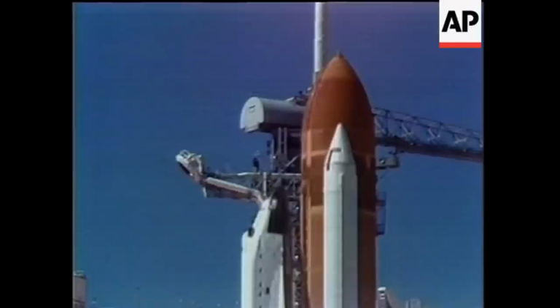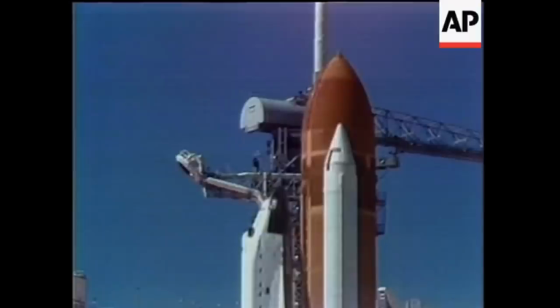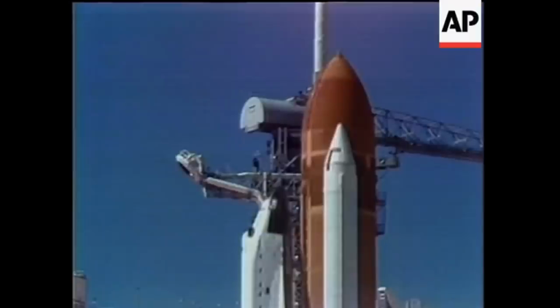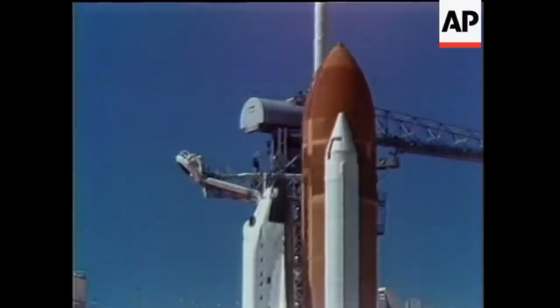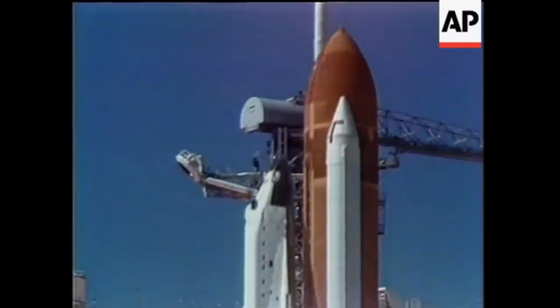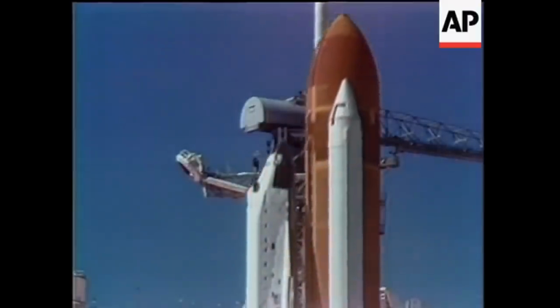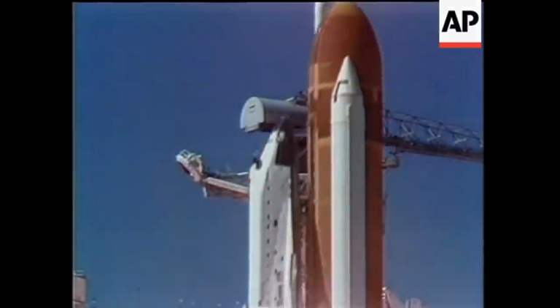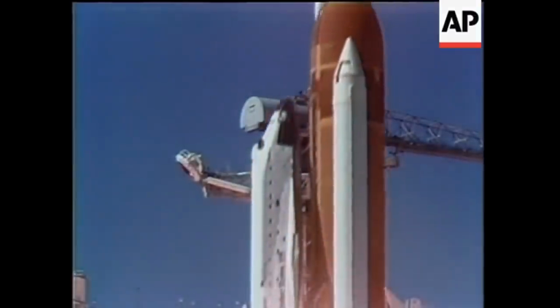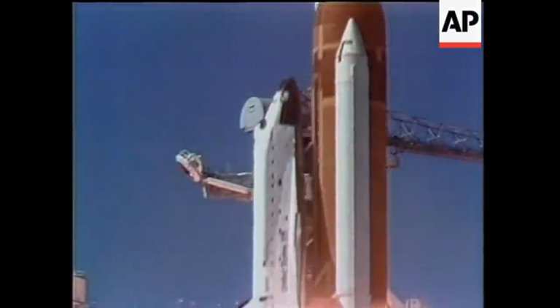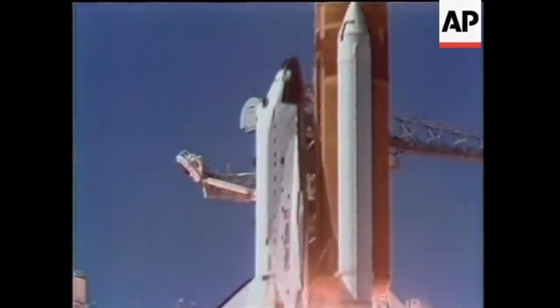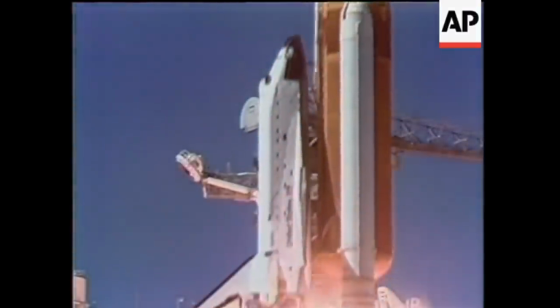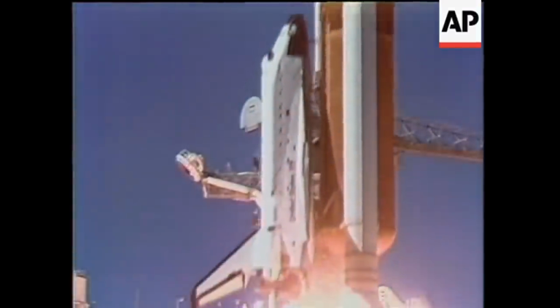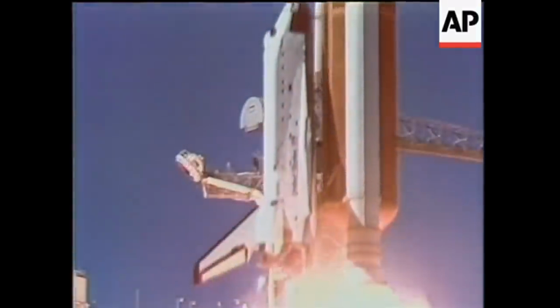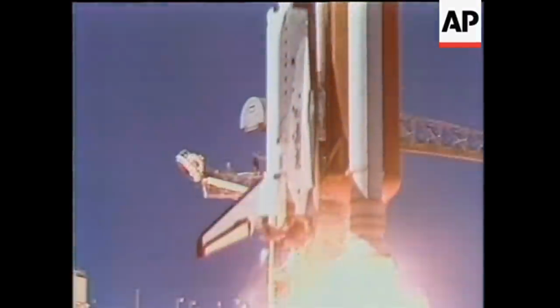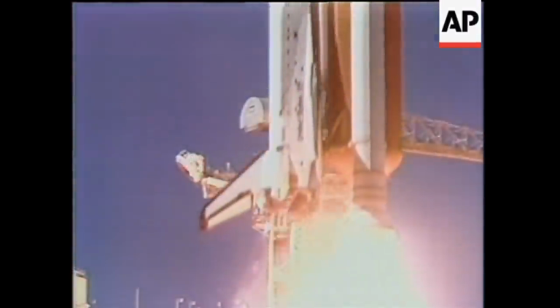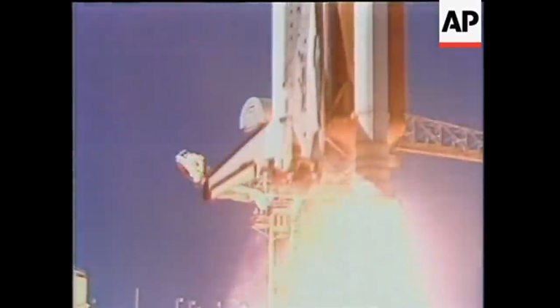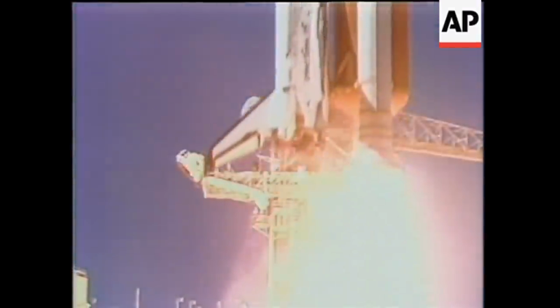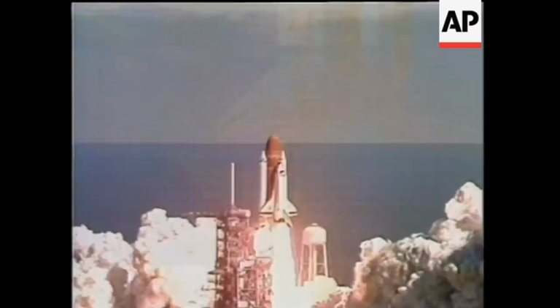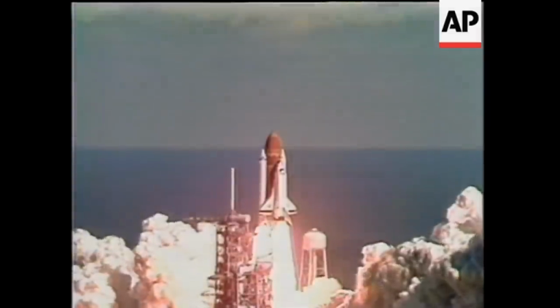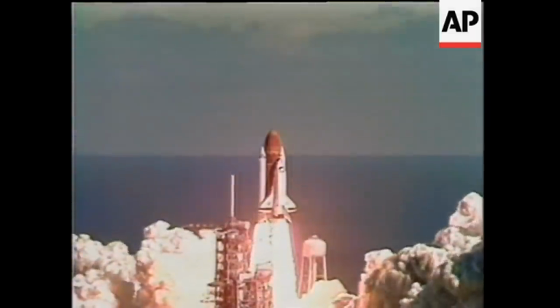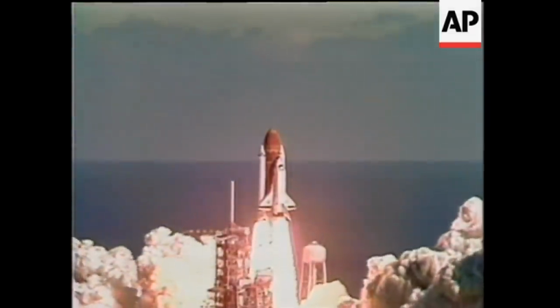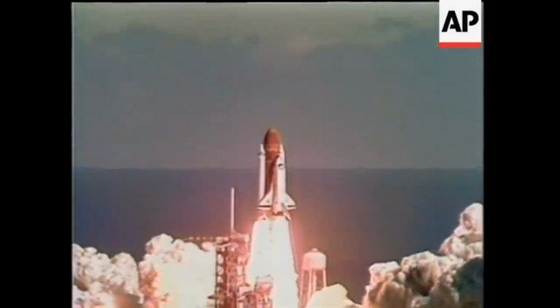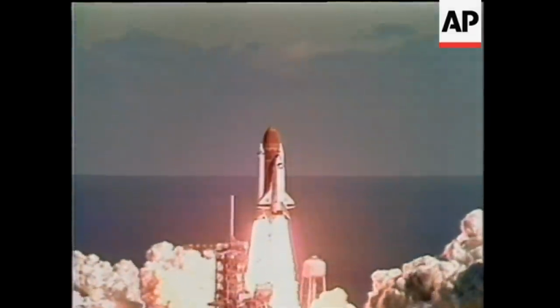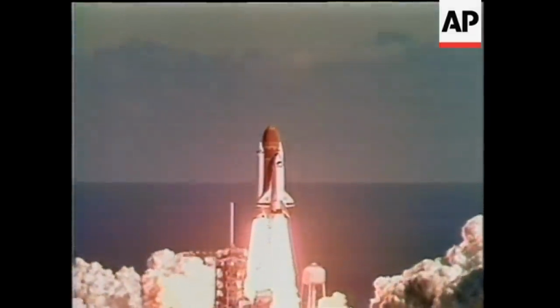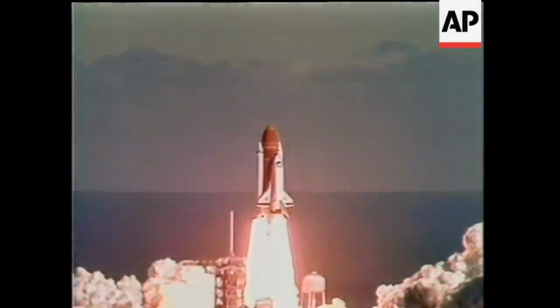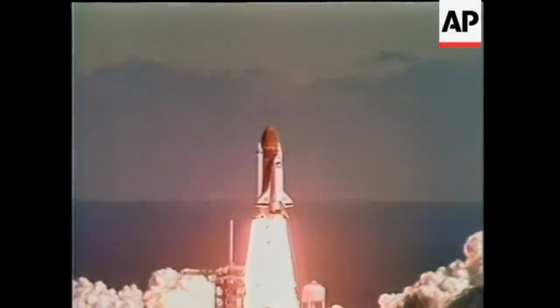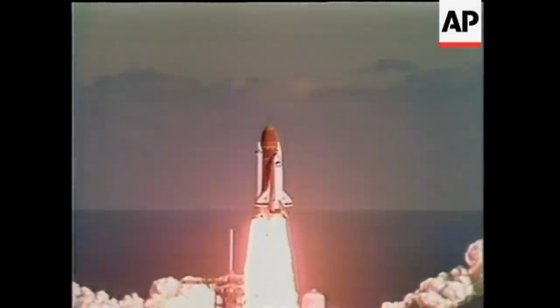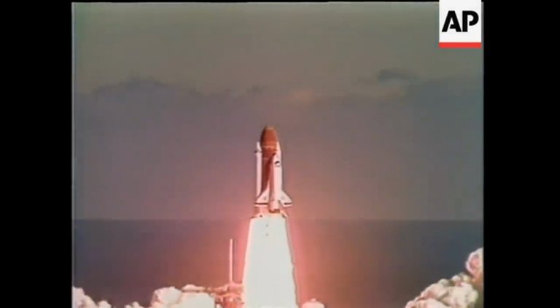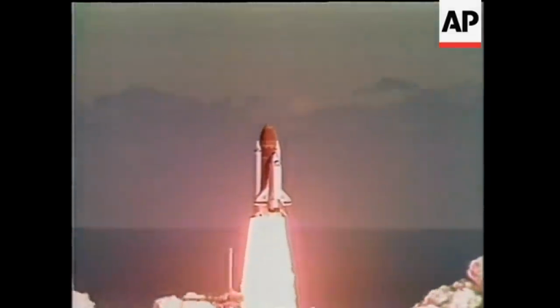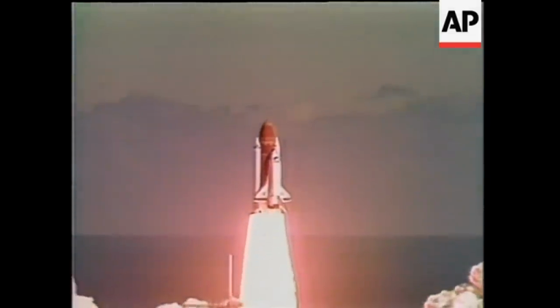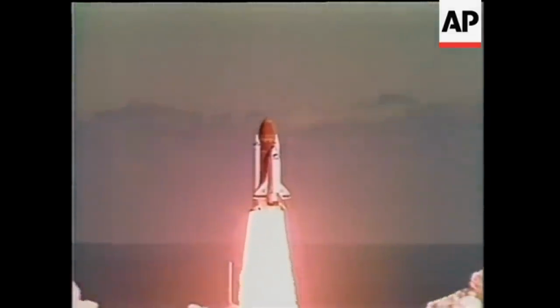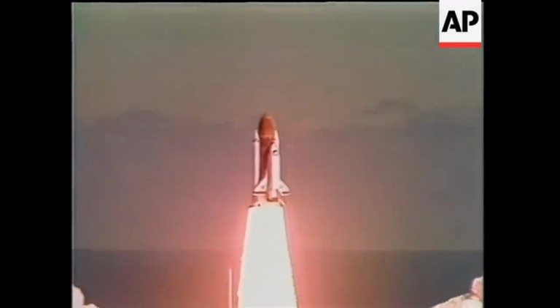On board early this morning, and there they are. Liftoff from the Cape. Space shuttle mission, and it has cleared the tower.